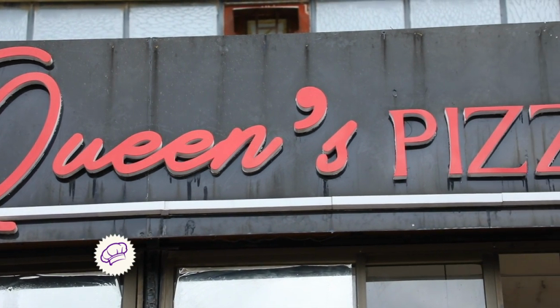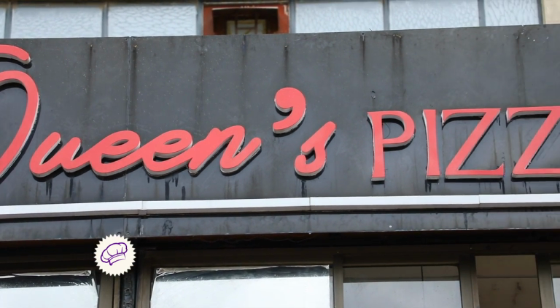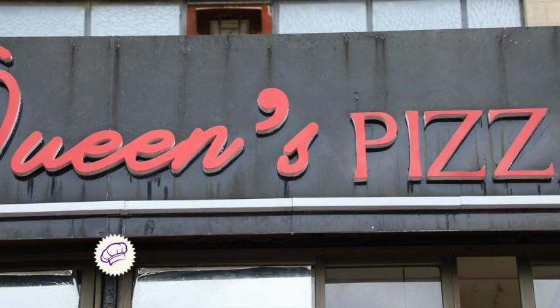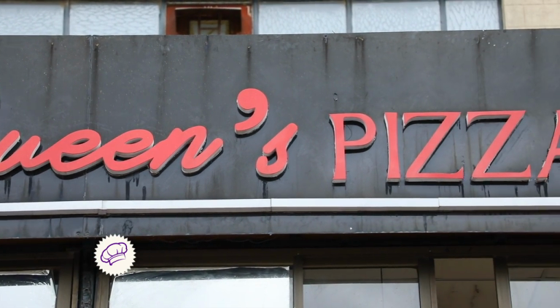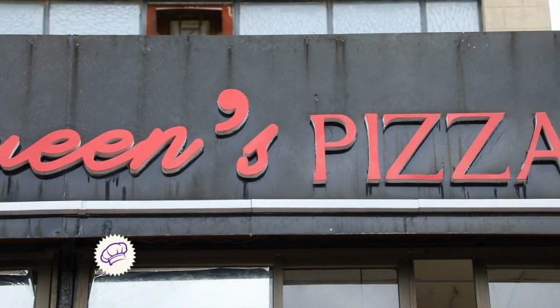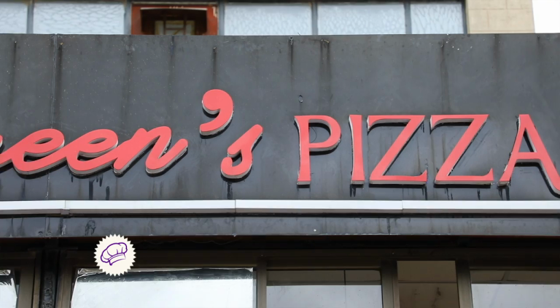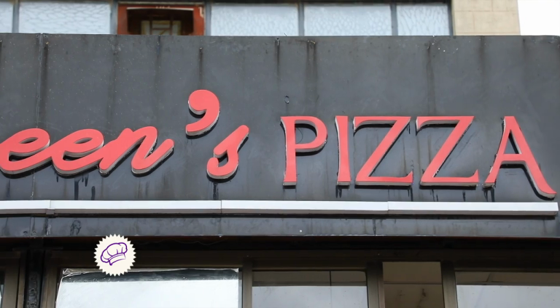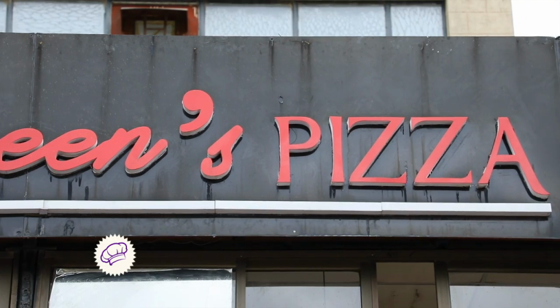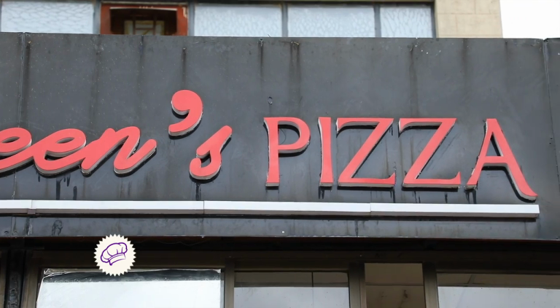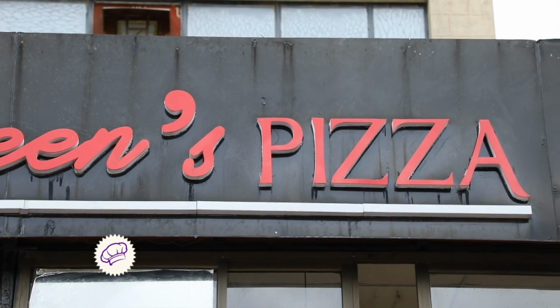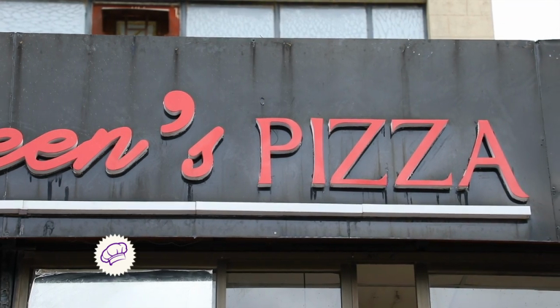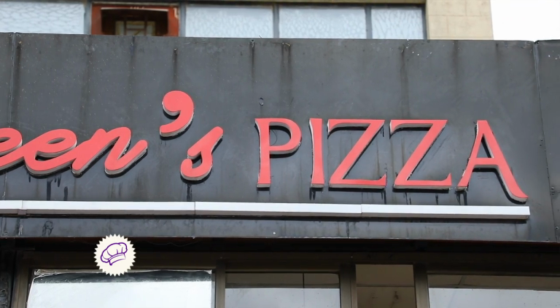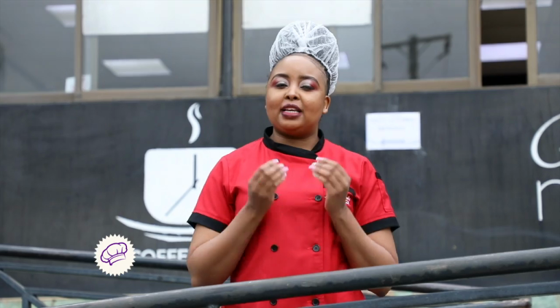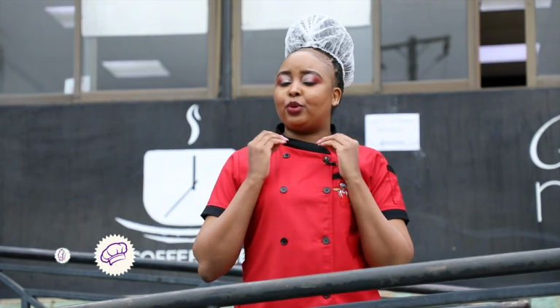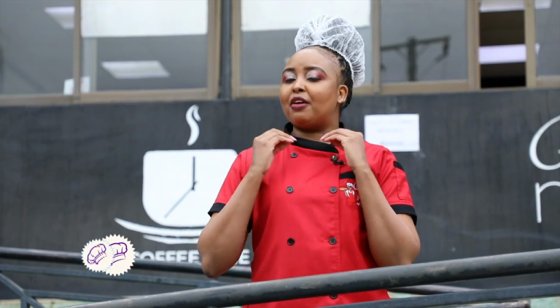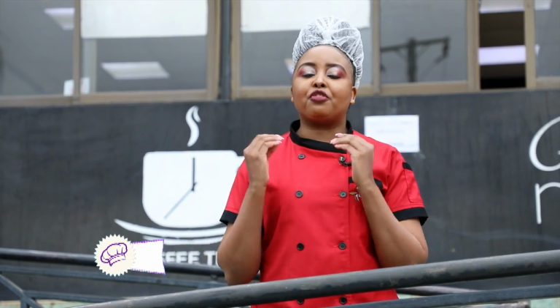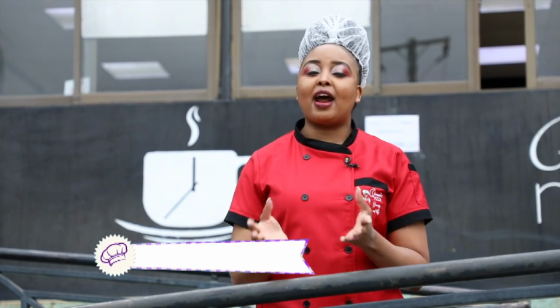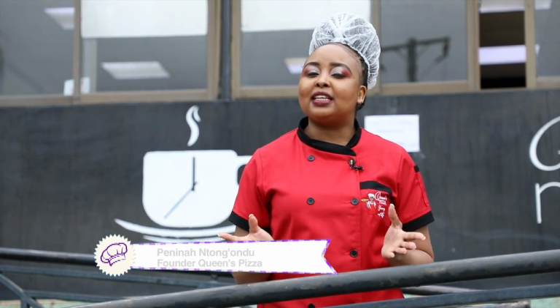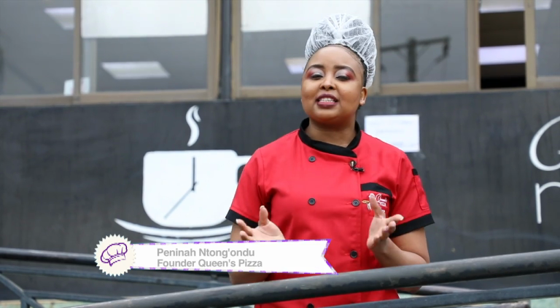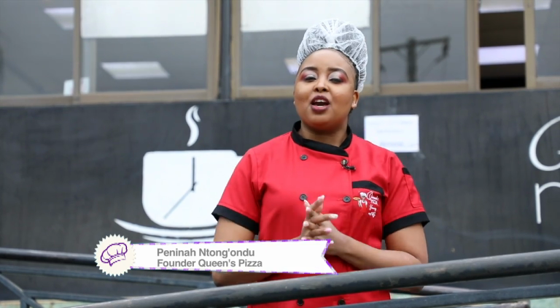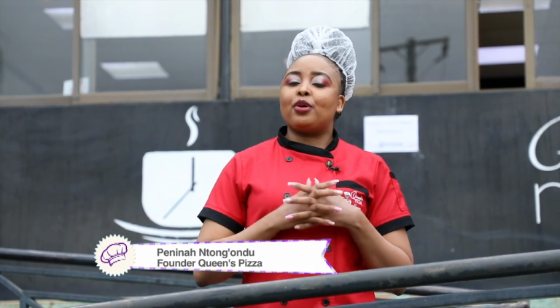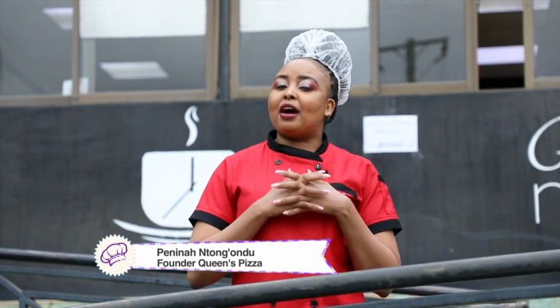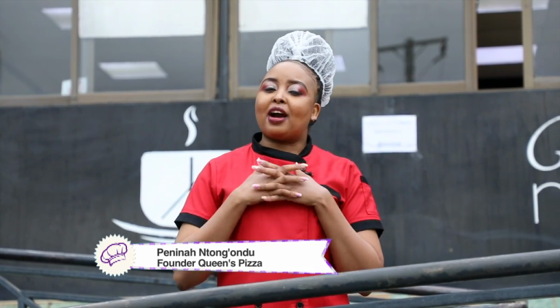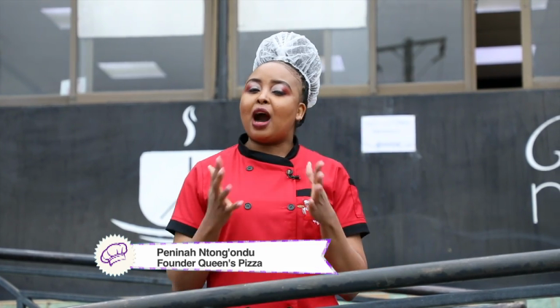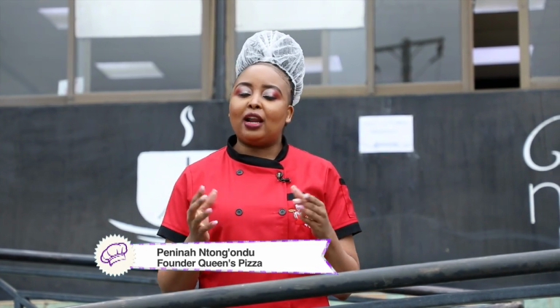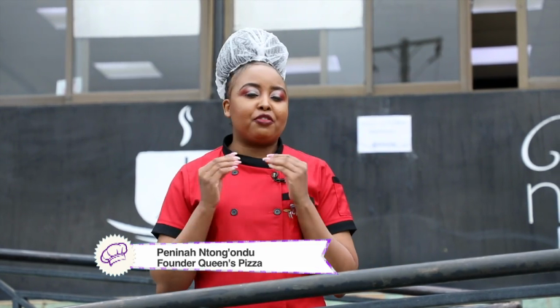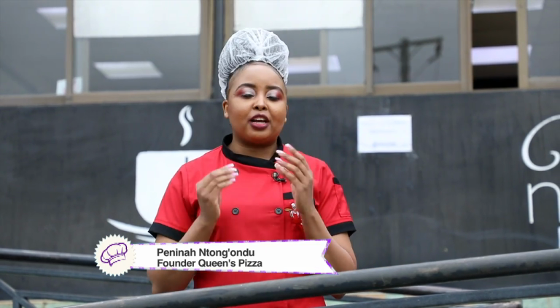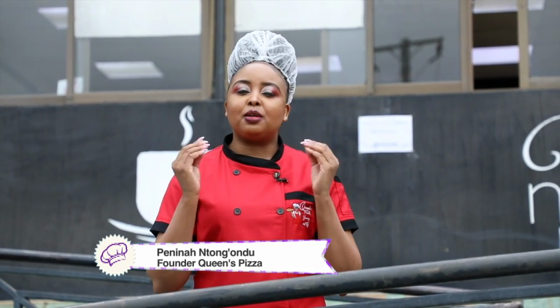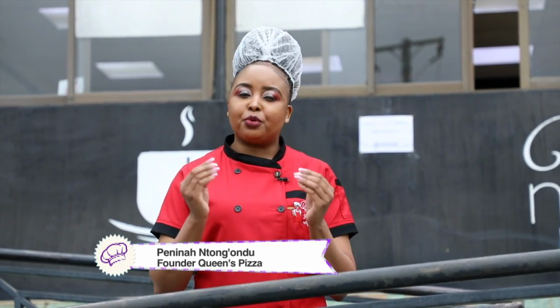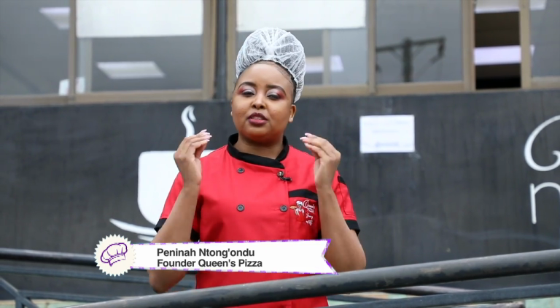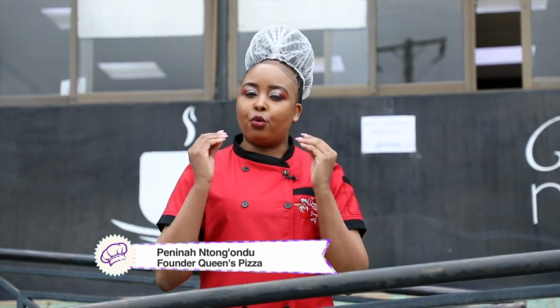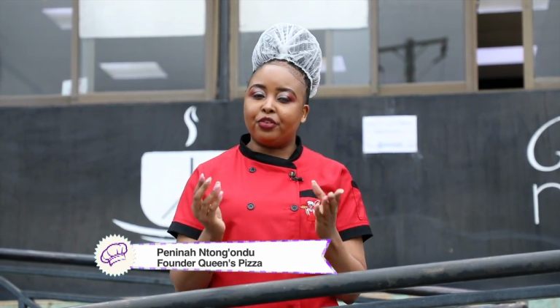We don't only do pizzas — we have pizza pies, we have fries, and we have kahawa, like freshly brewed coffee.